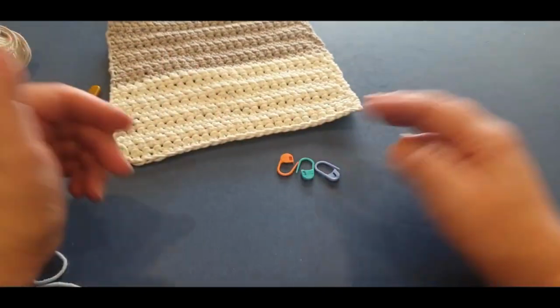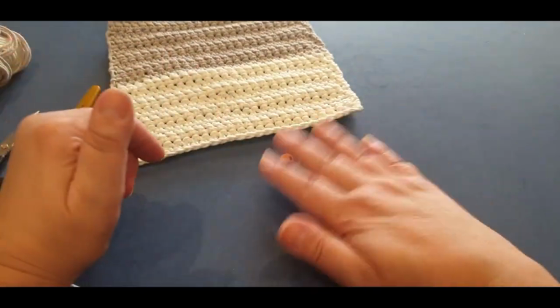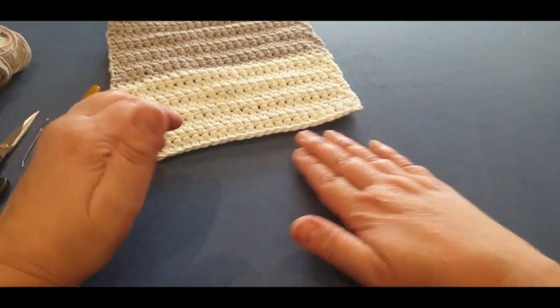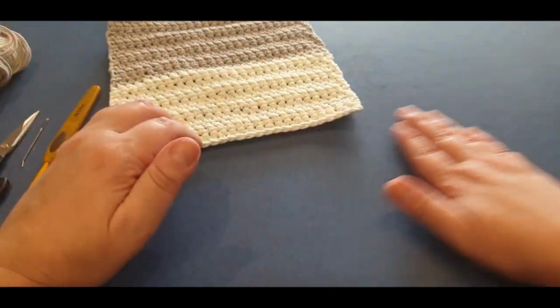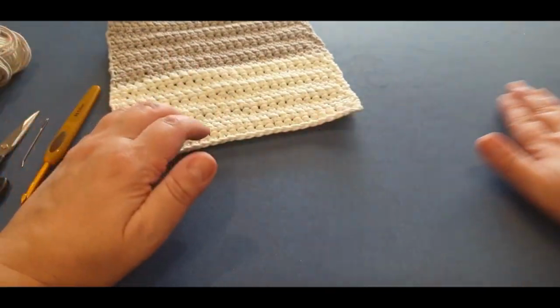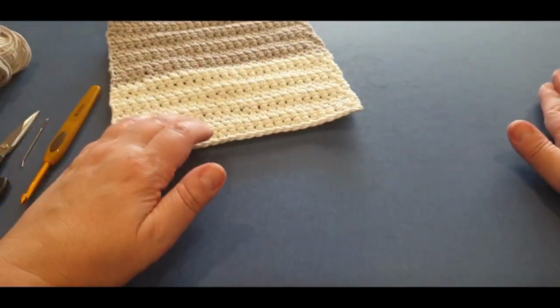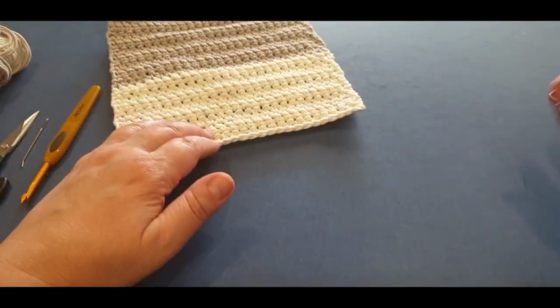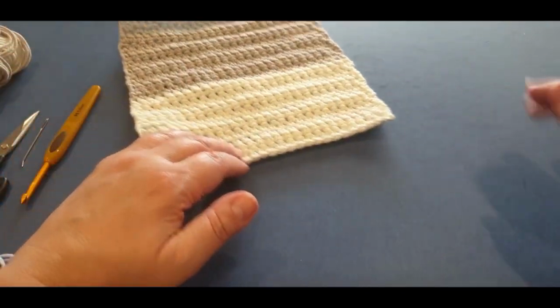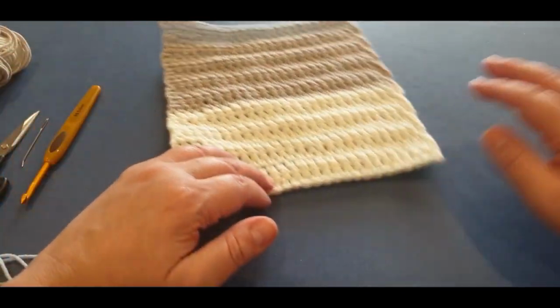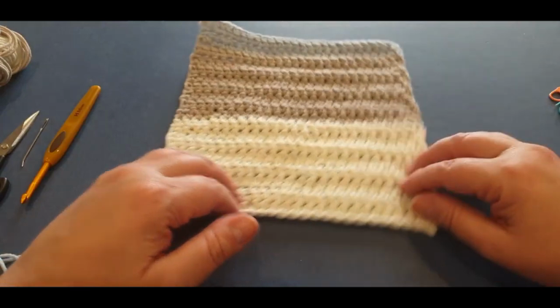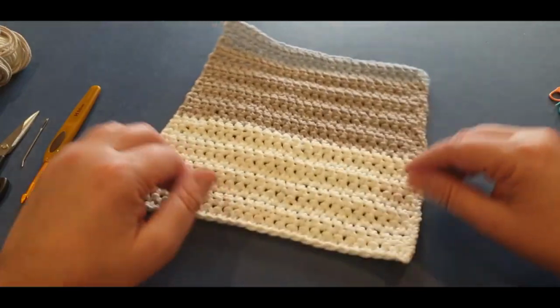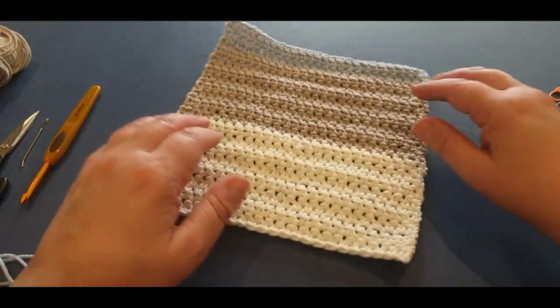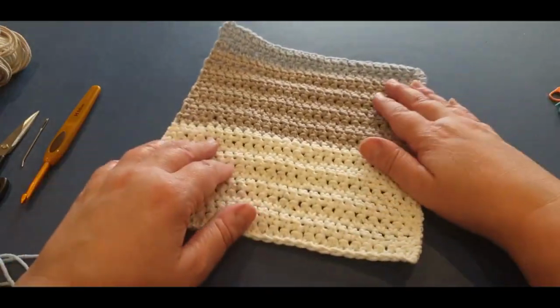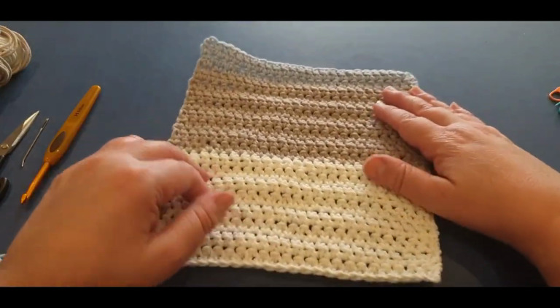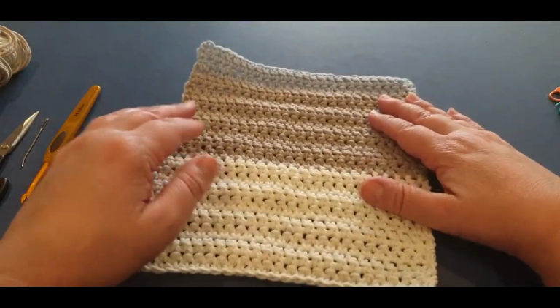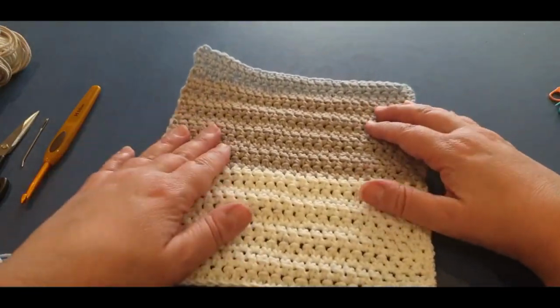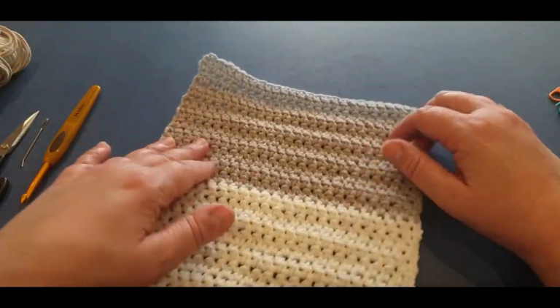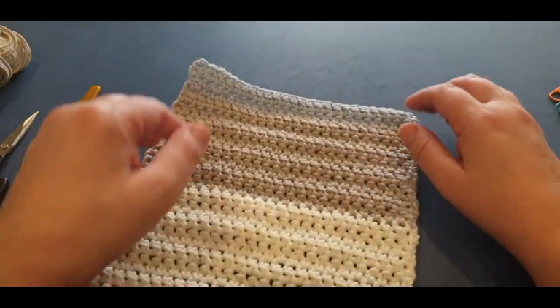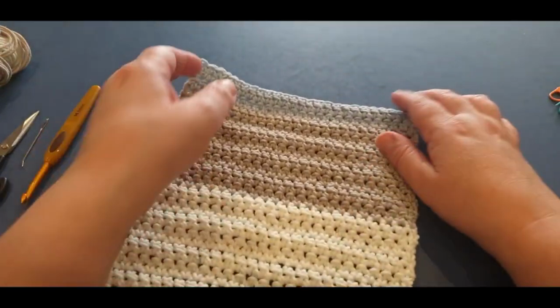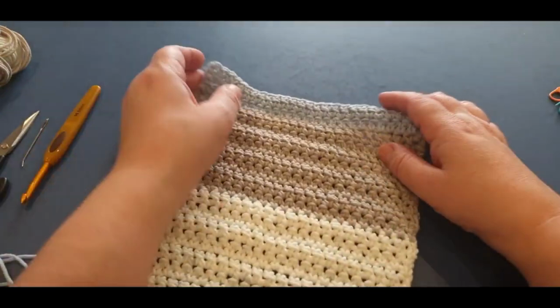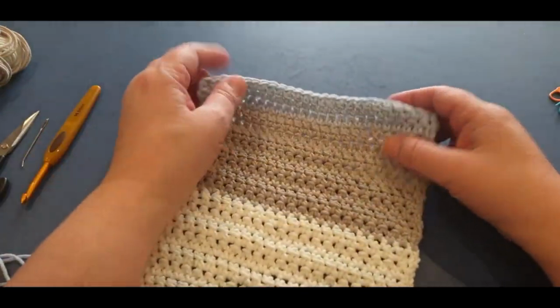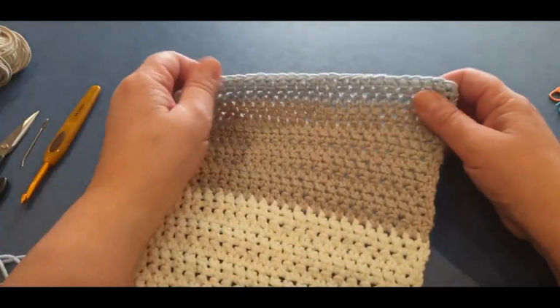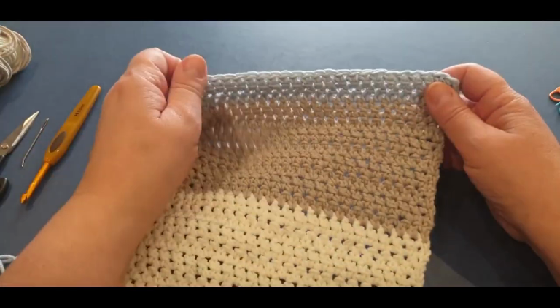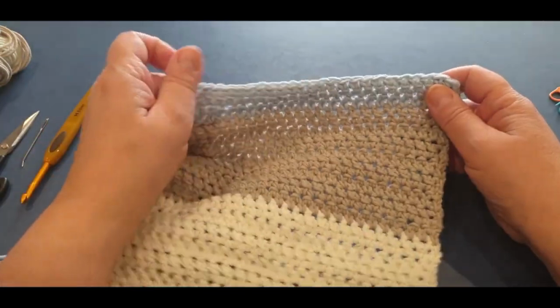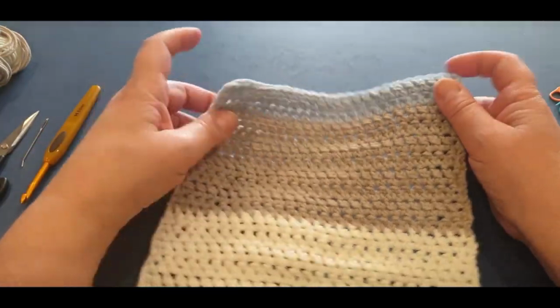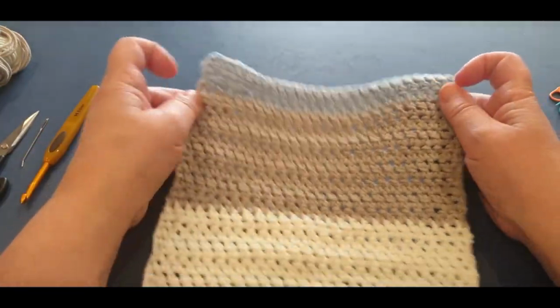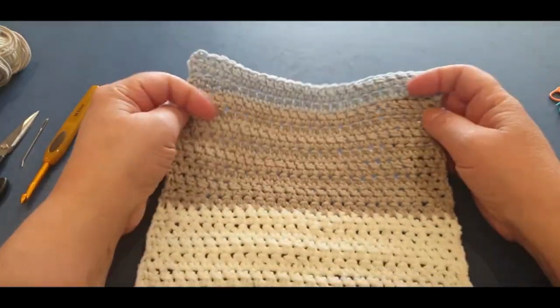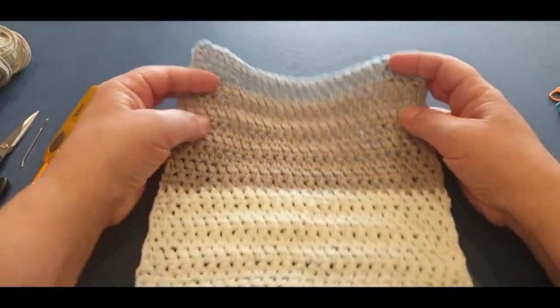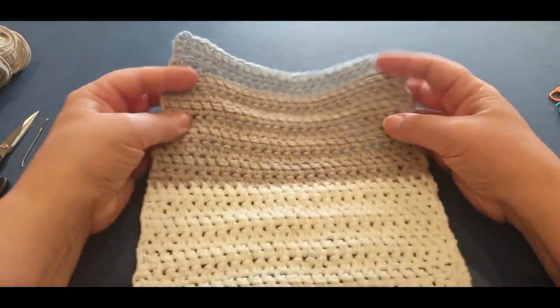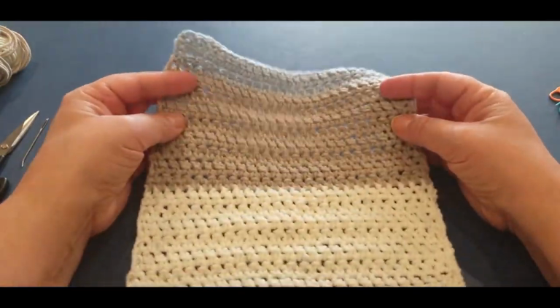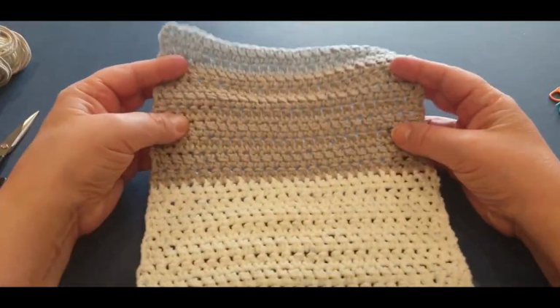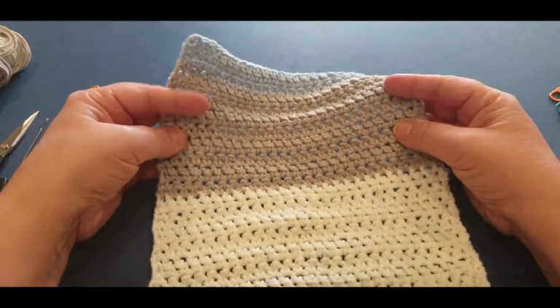You'll need your hook and two stitch markers - I had three lying about.